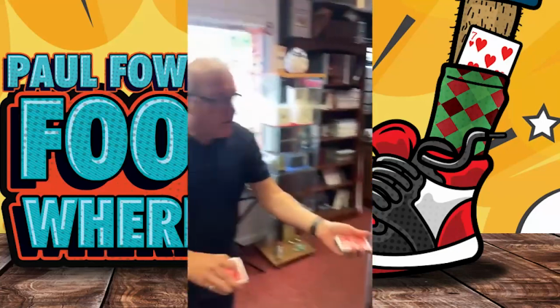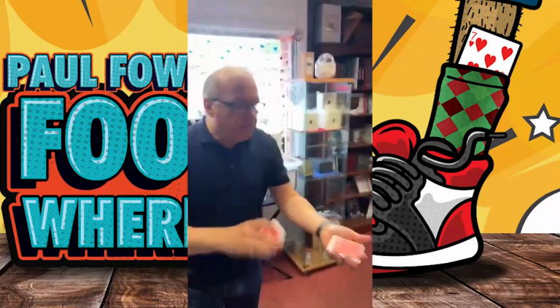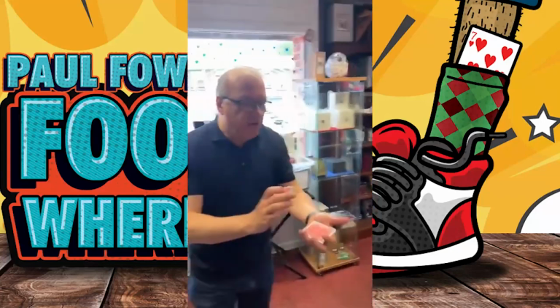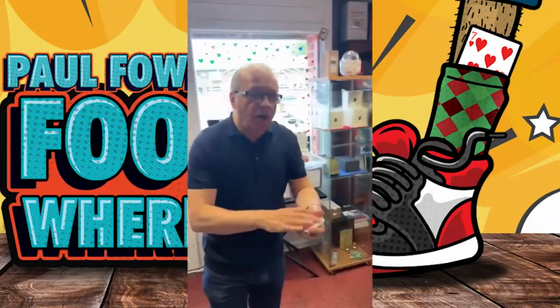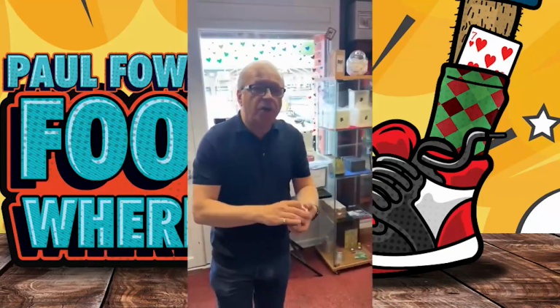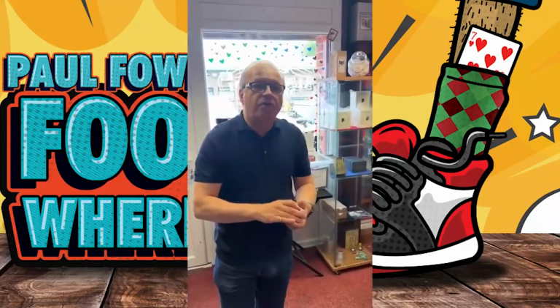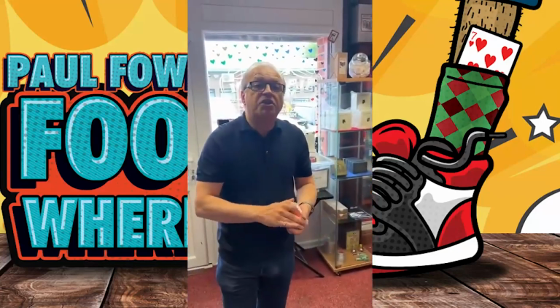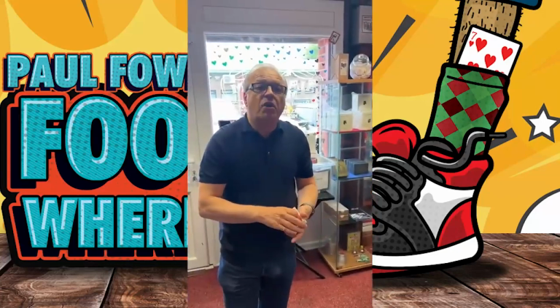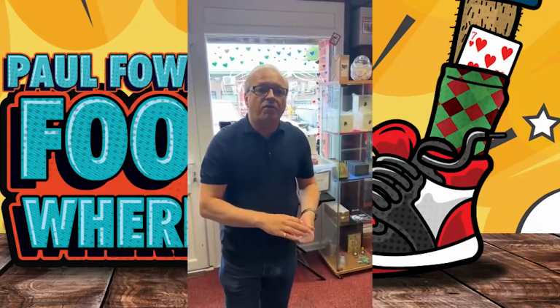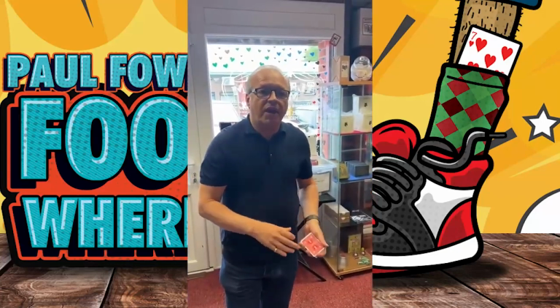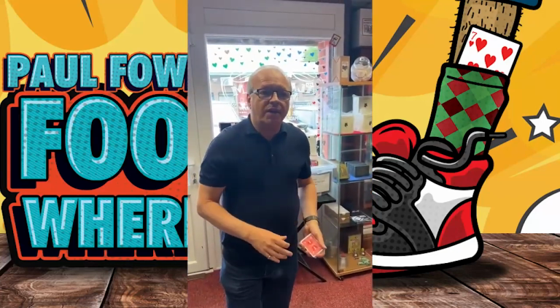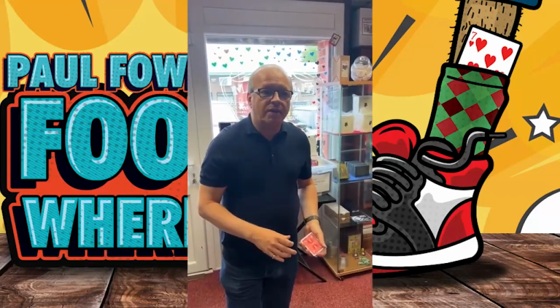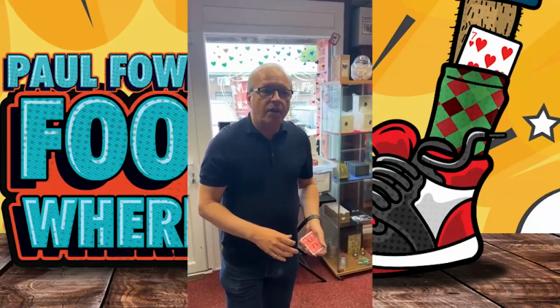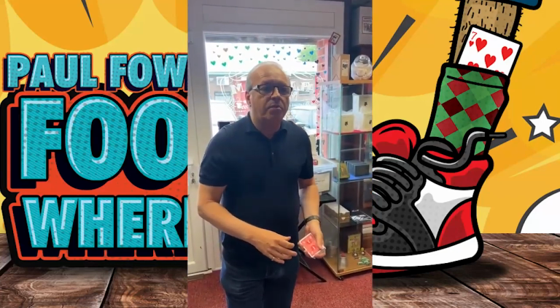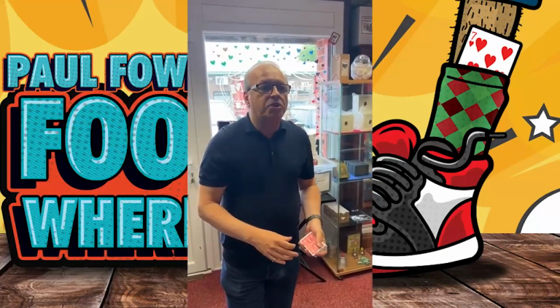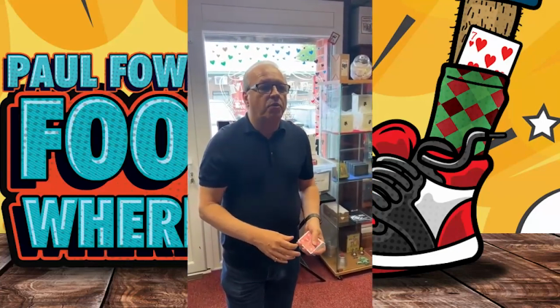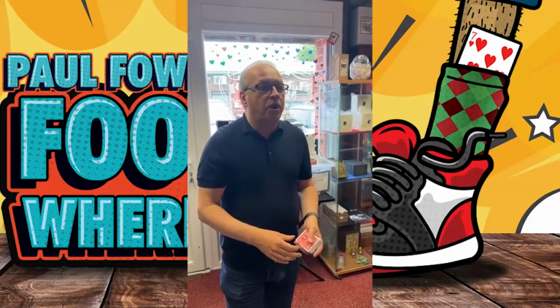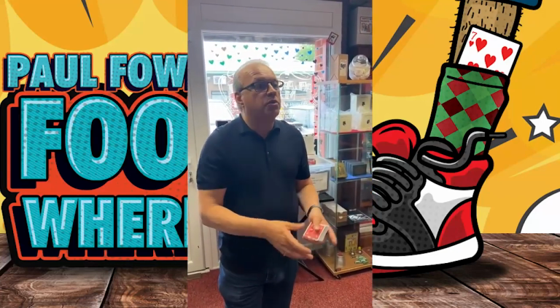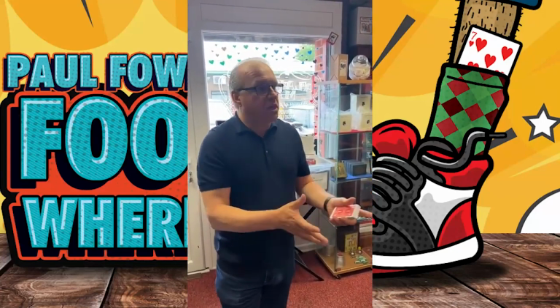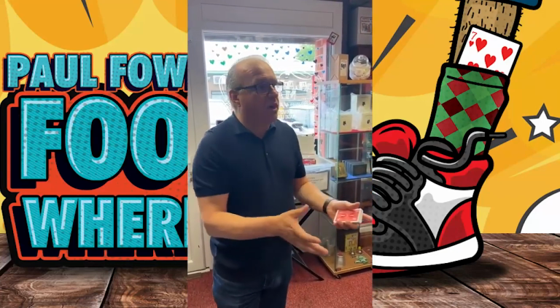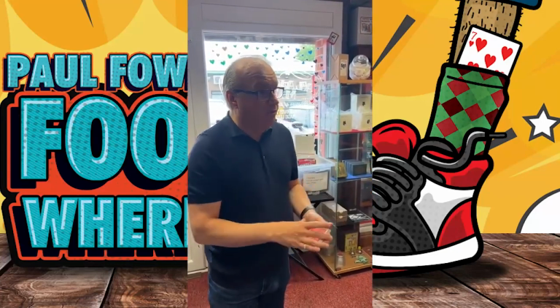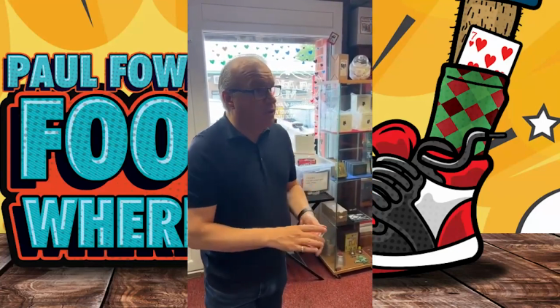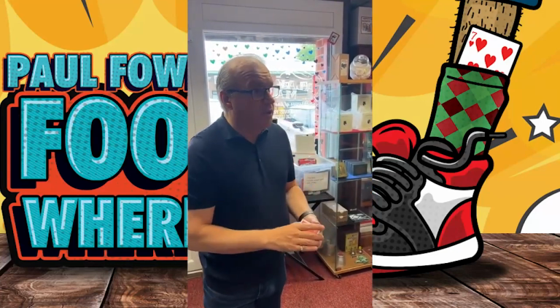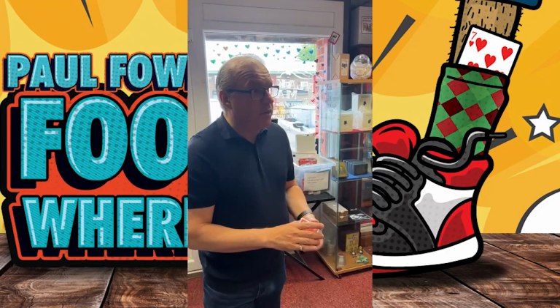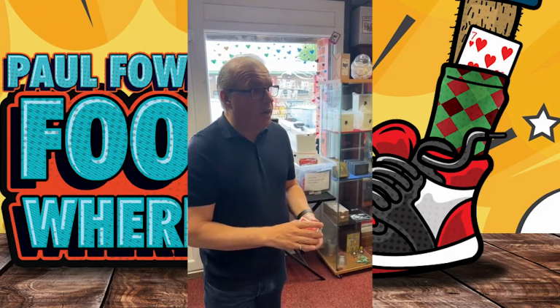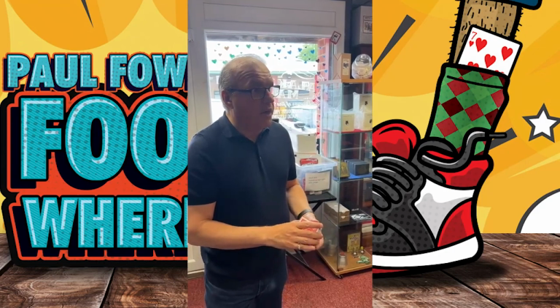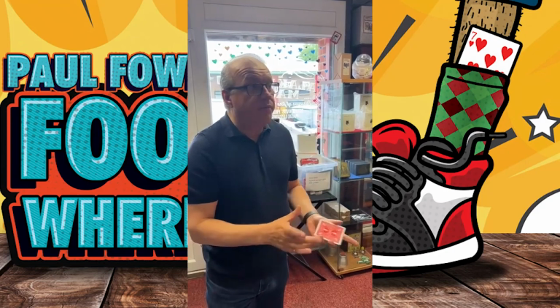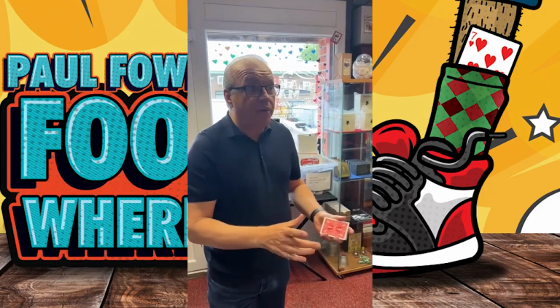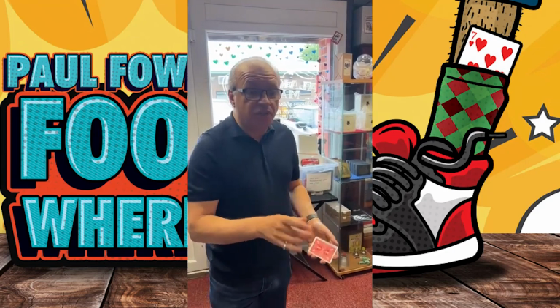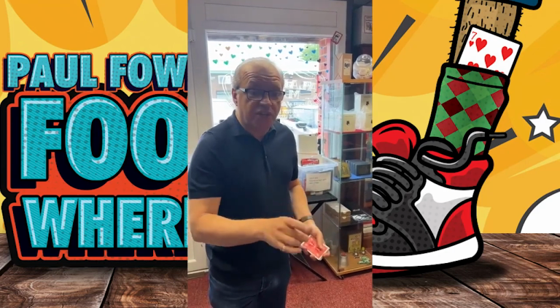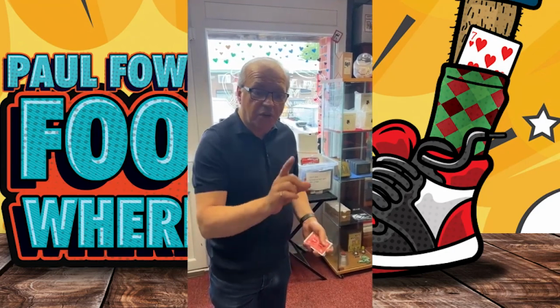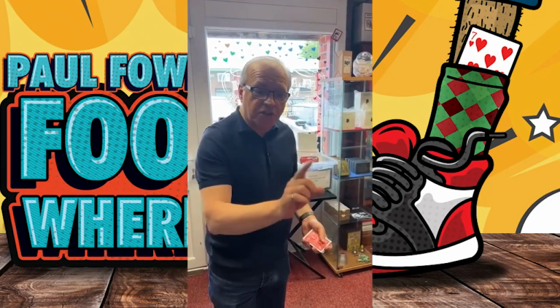You've both heard of sleight of hand. I'm going to show you what I call sleight of foot. Very interesting concept.